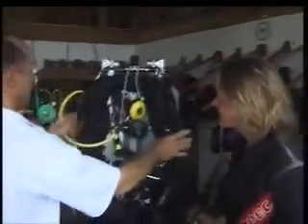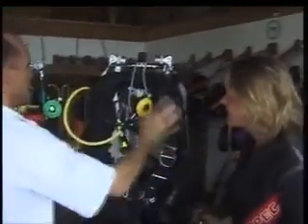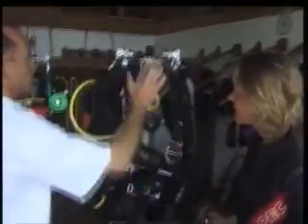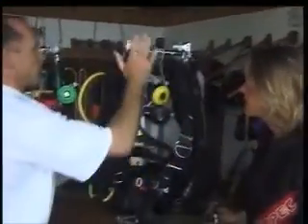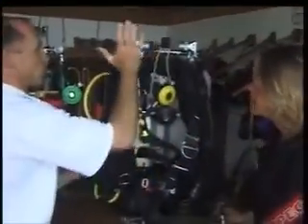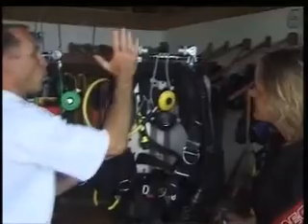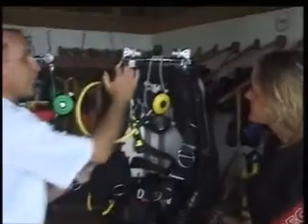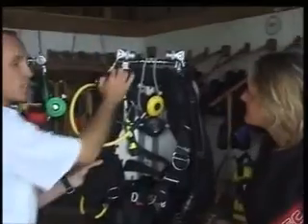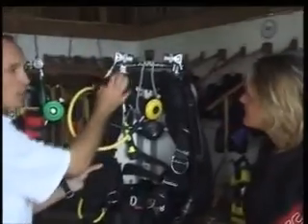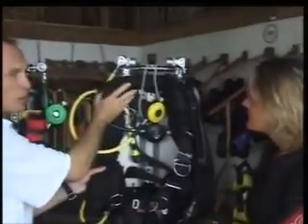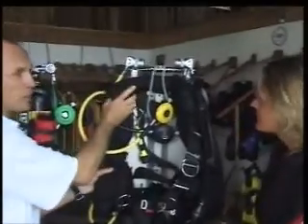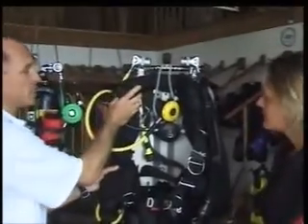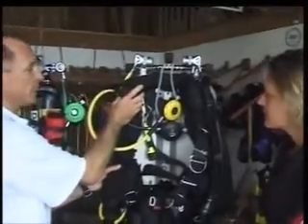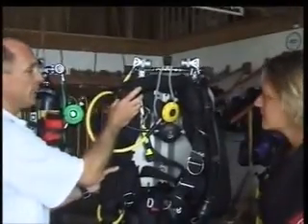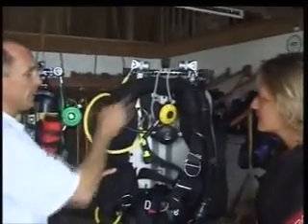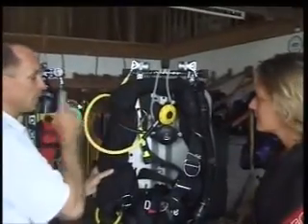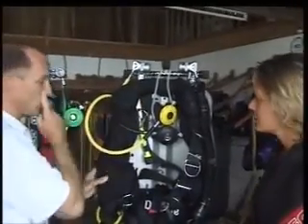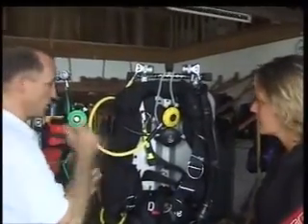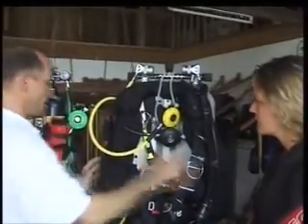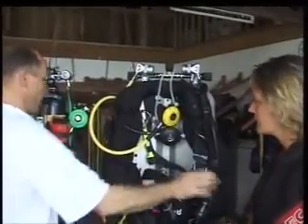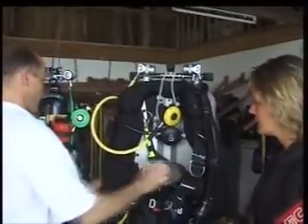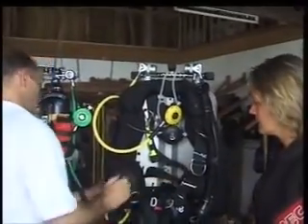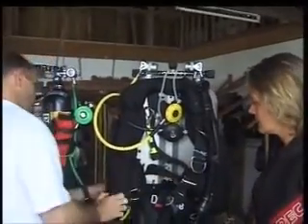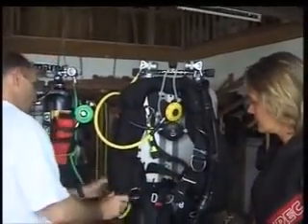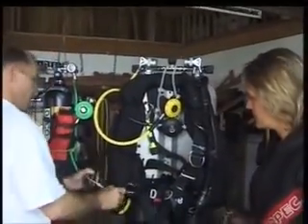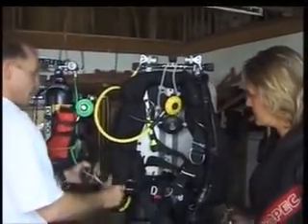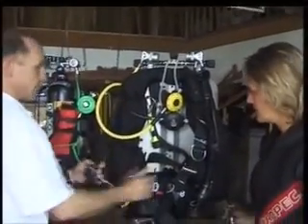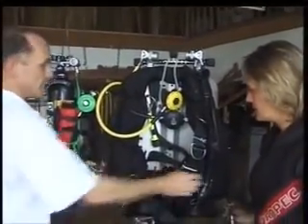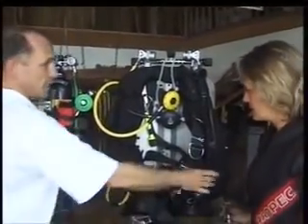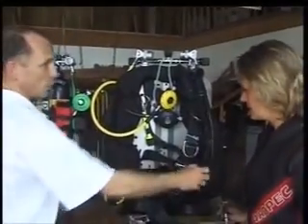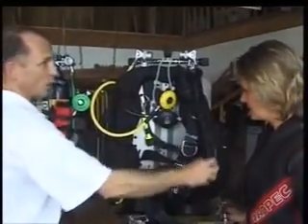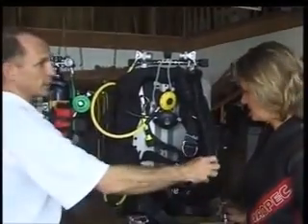It has a wing-style BCD, which is in fact two BCDs in one, giving you a redundant system.